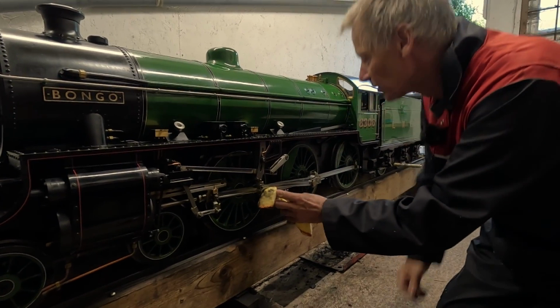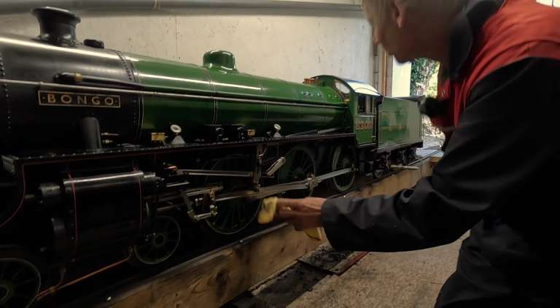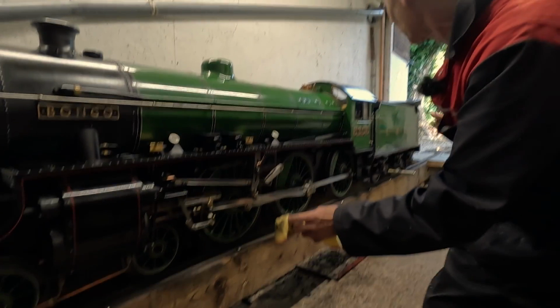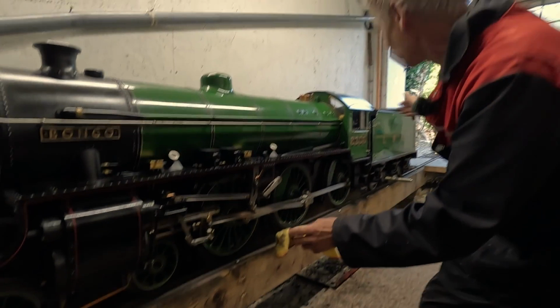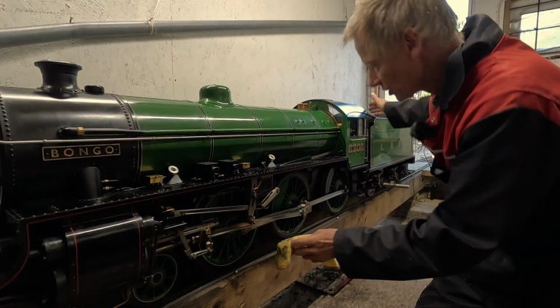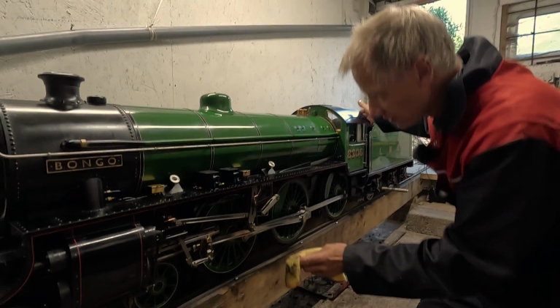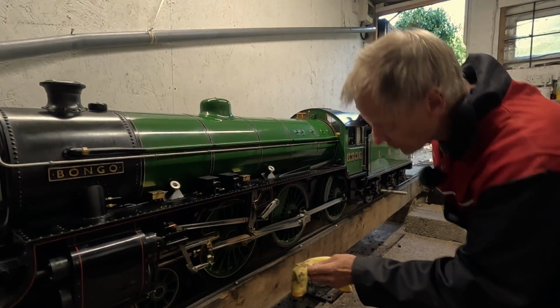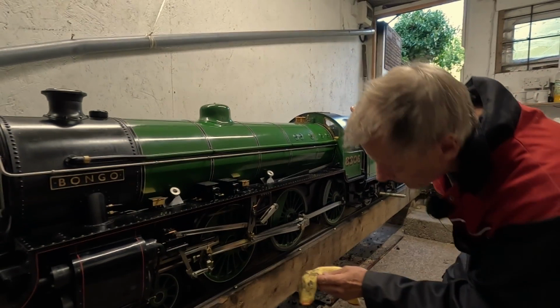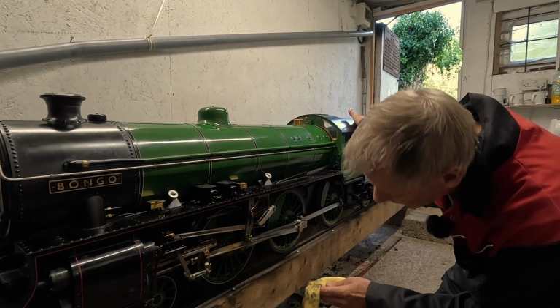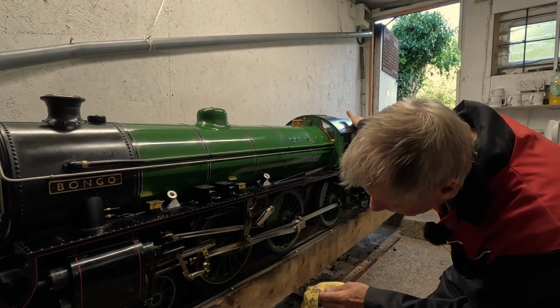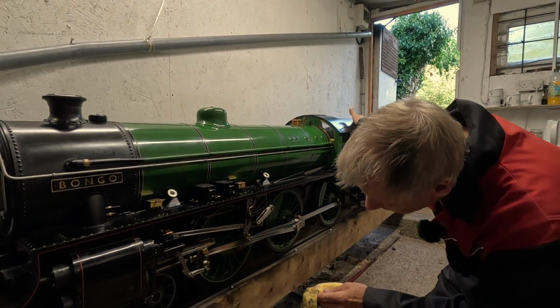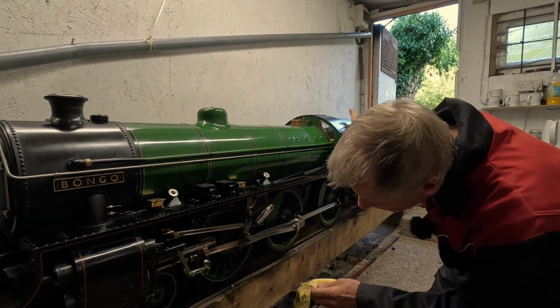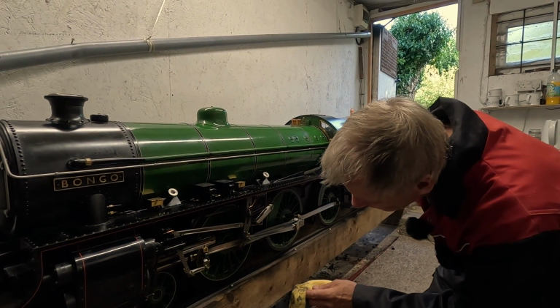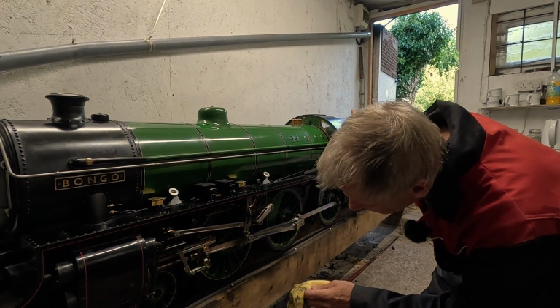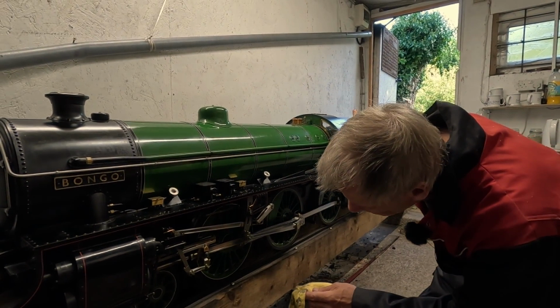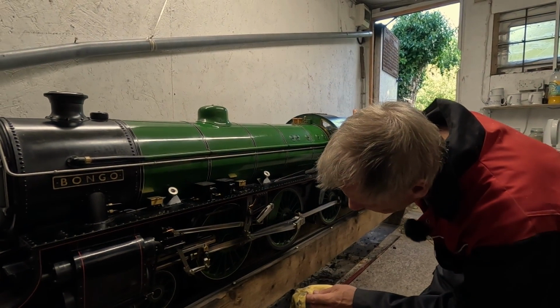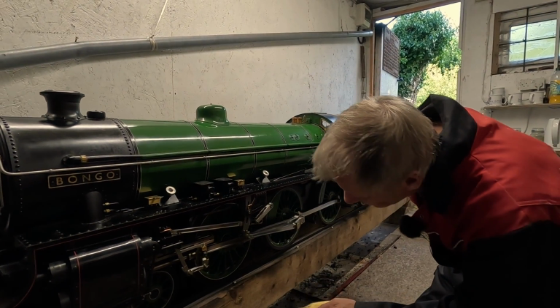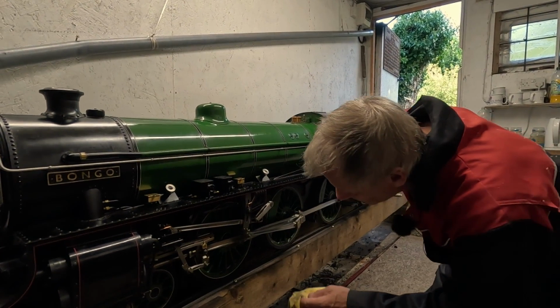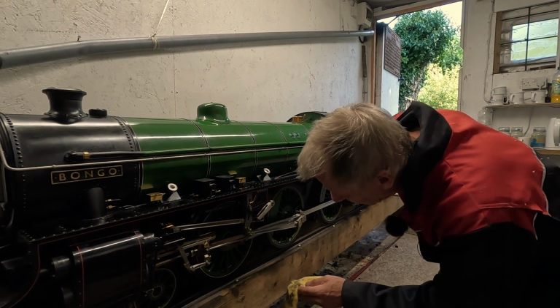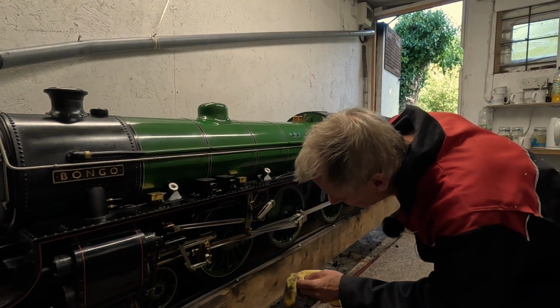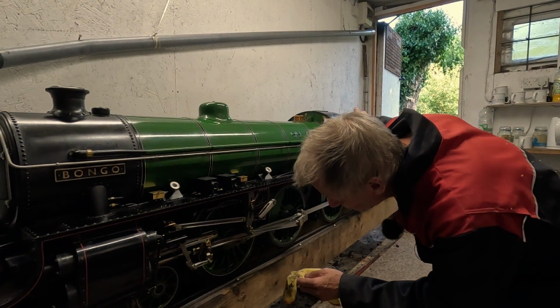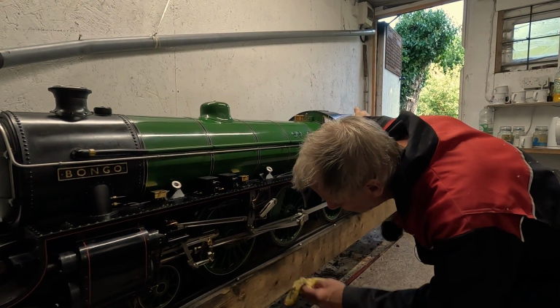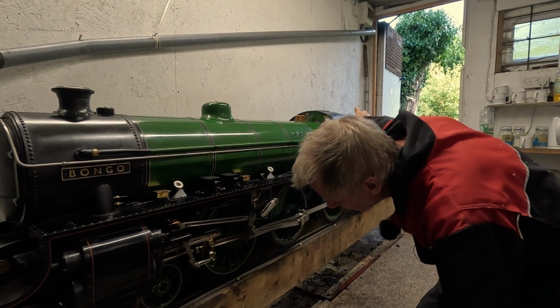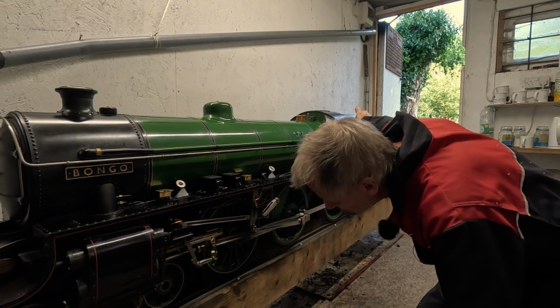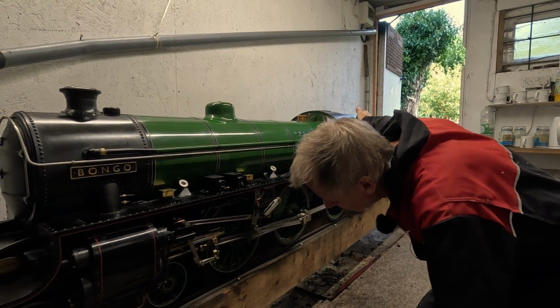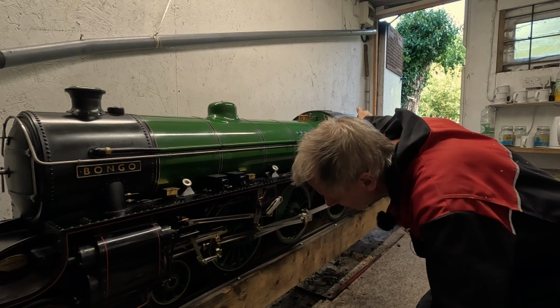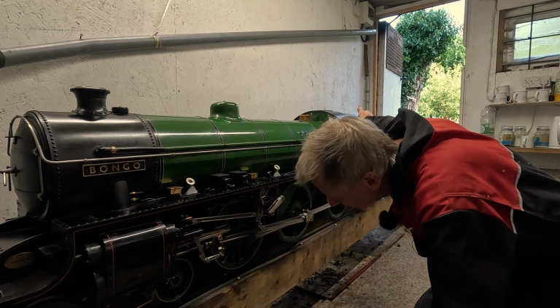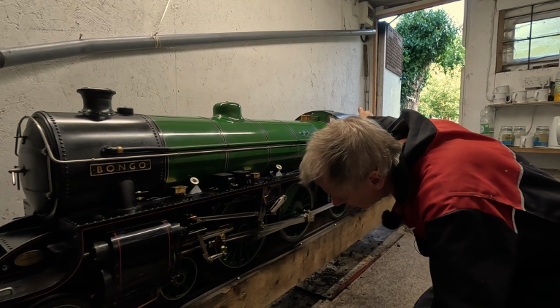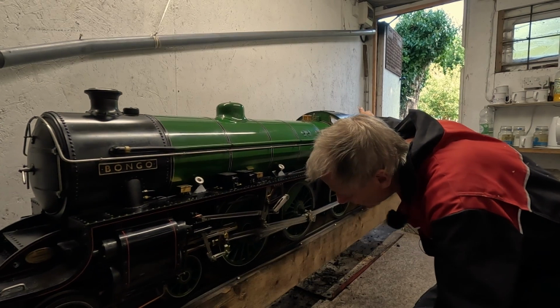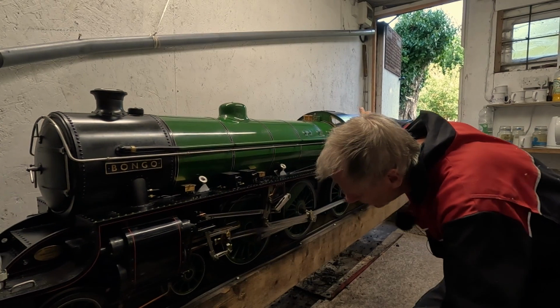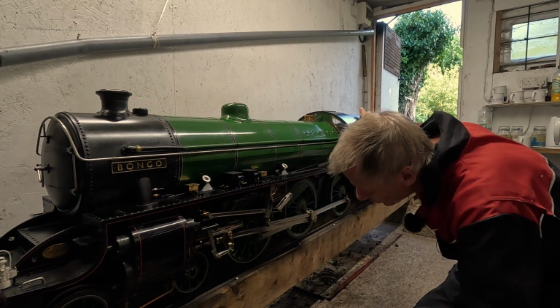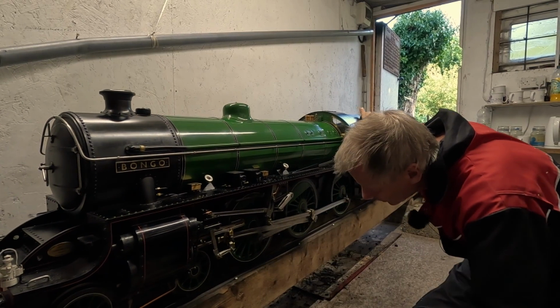Moving the engine back just a fraction to get to that coupling rod.